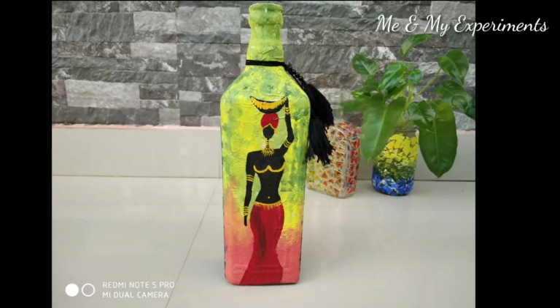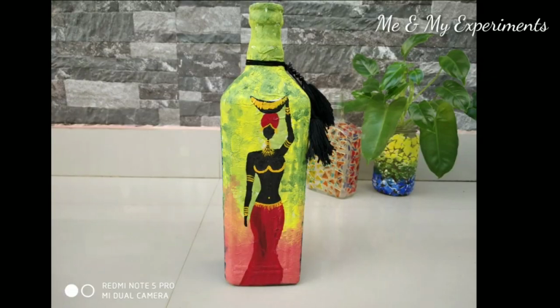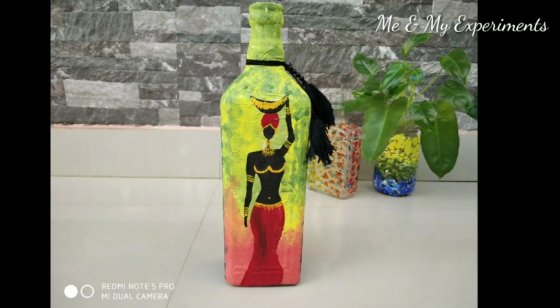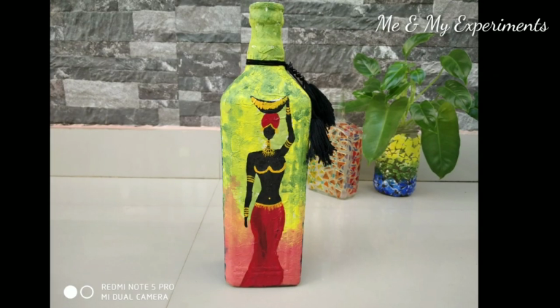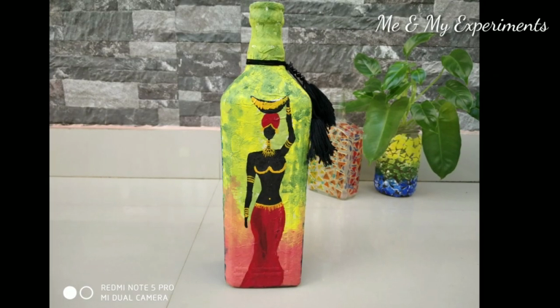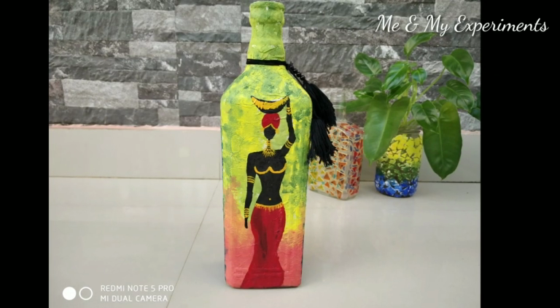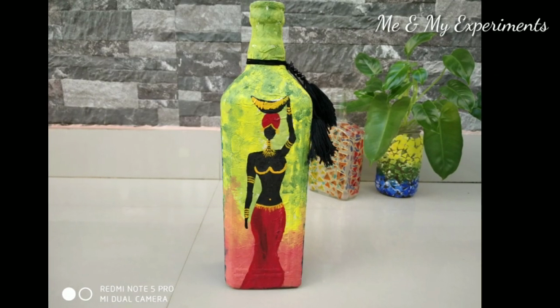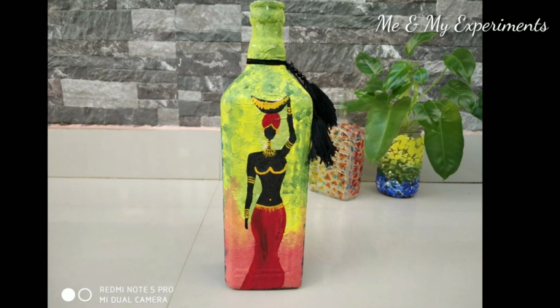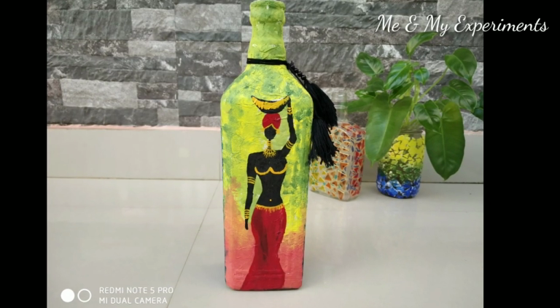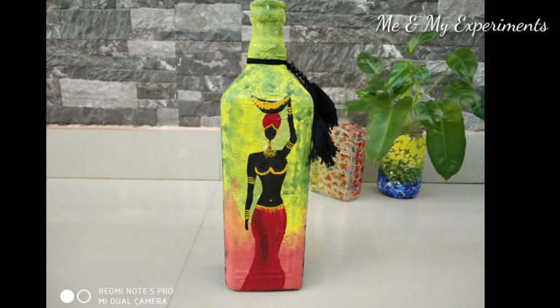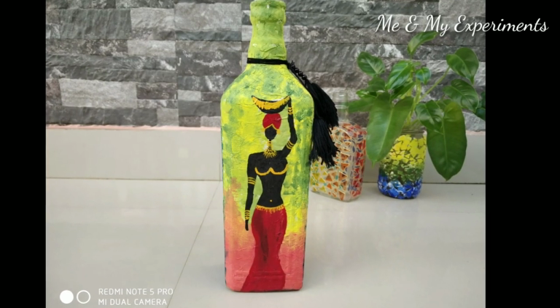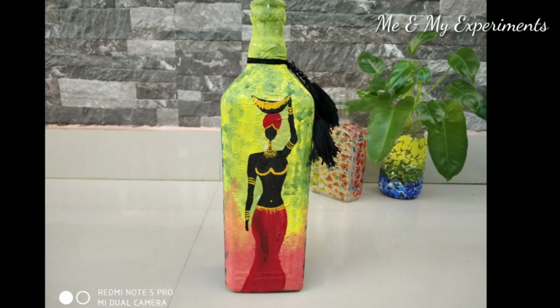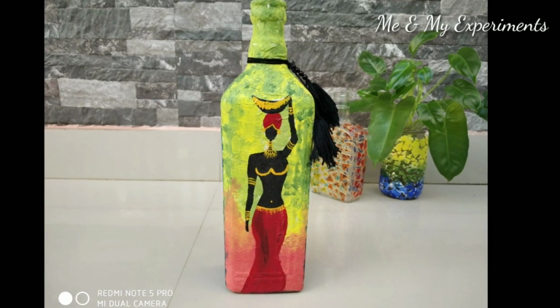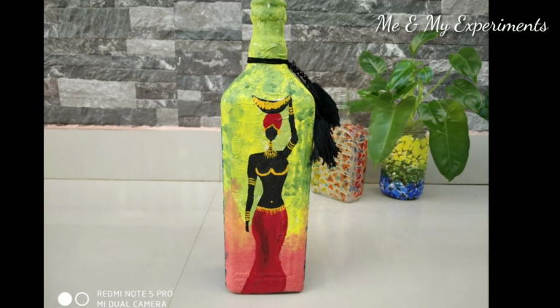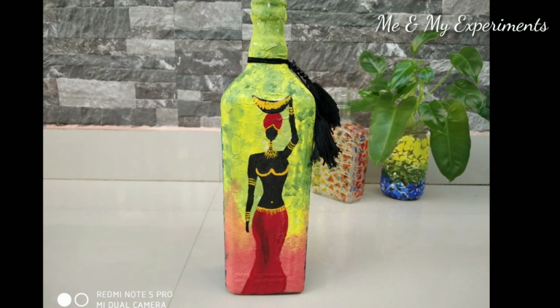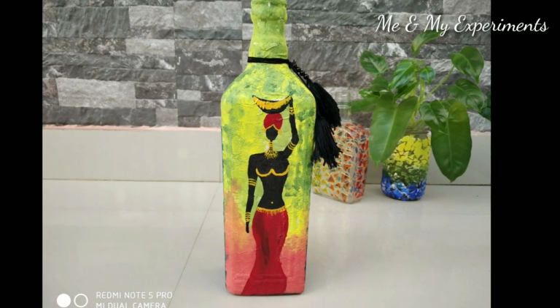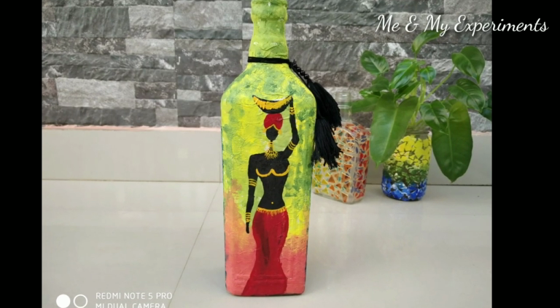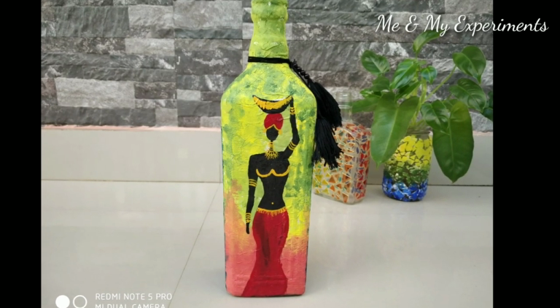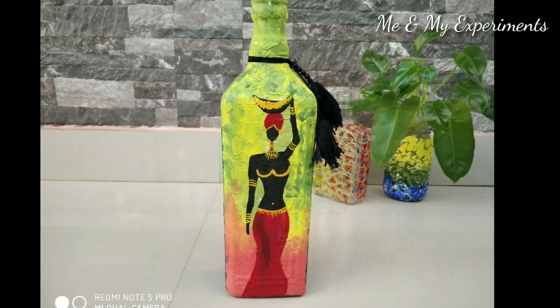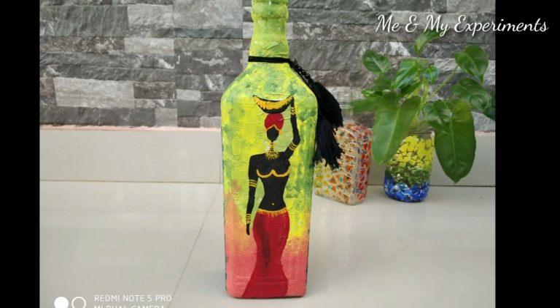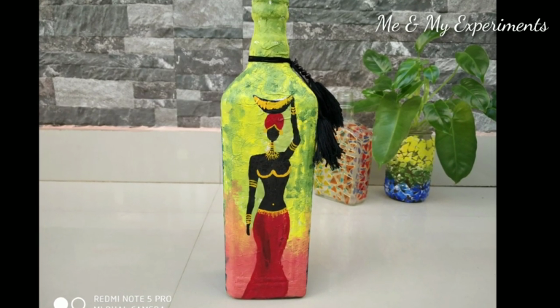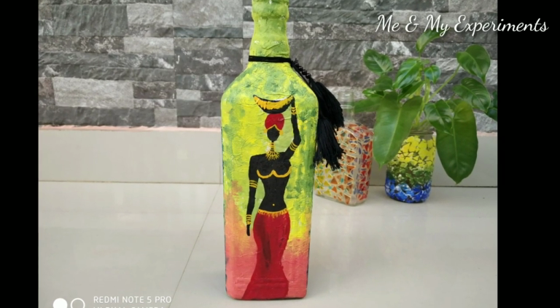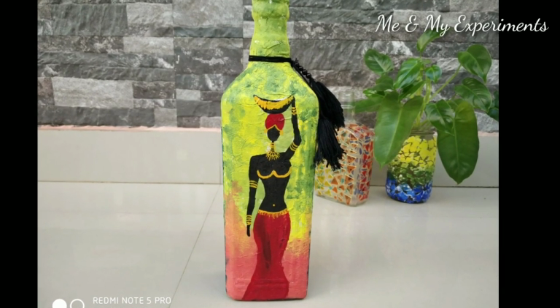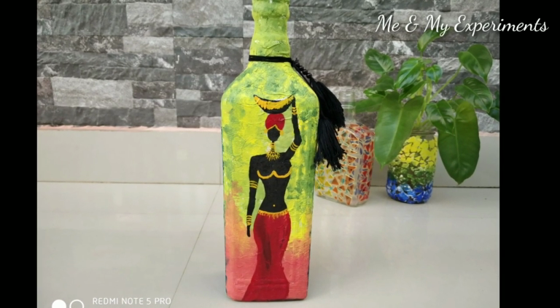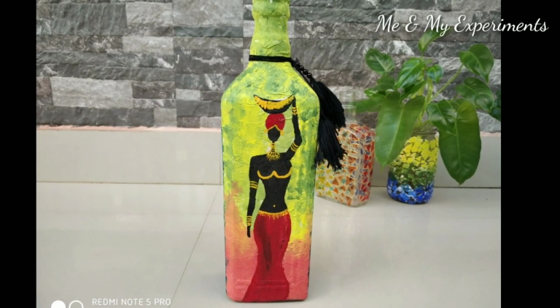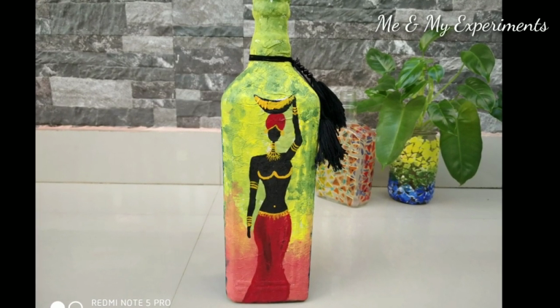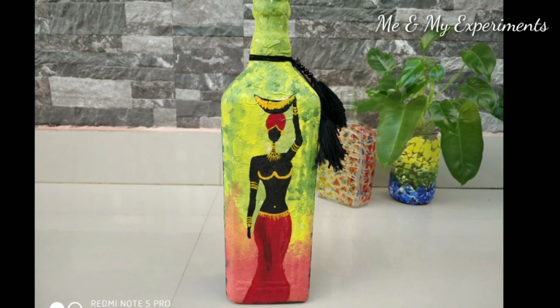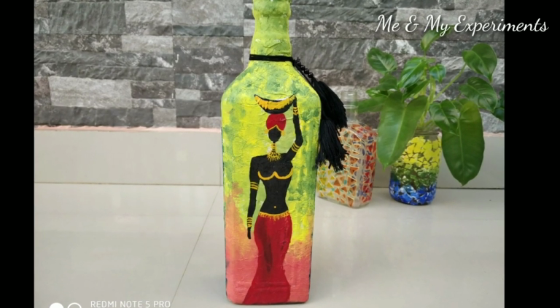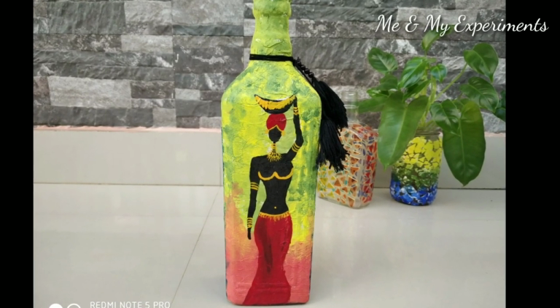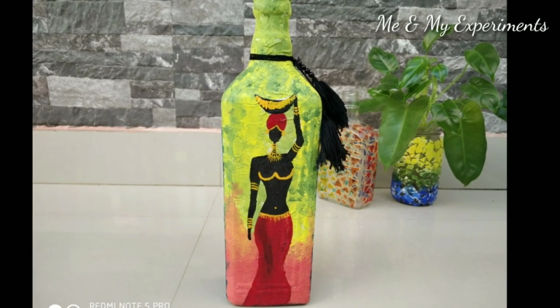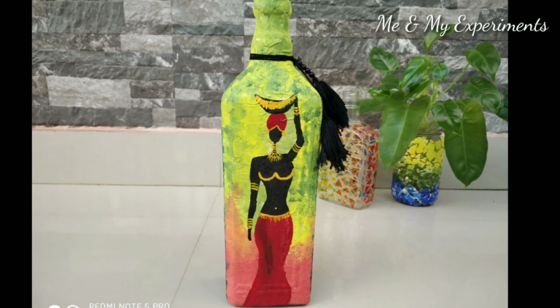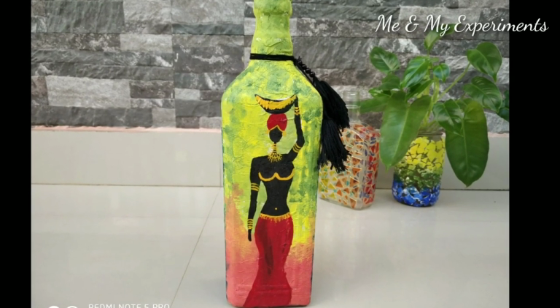Hello everyone, welcome back to our channel. I am a new bottle art.